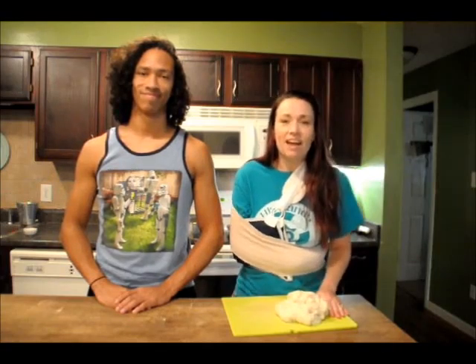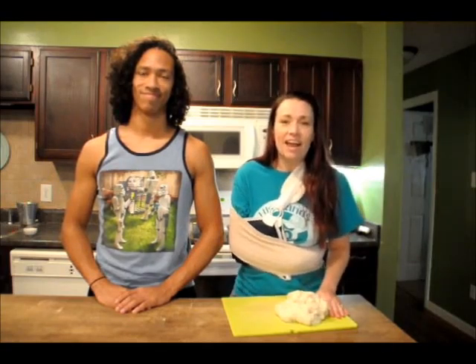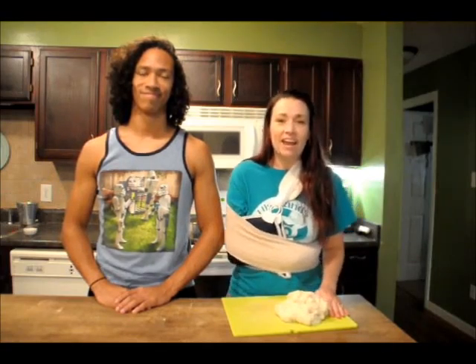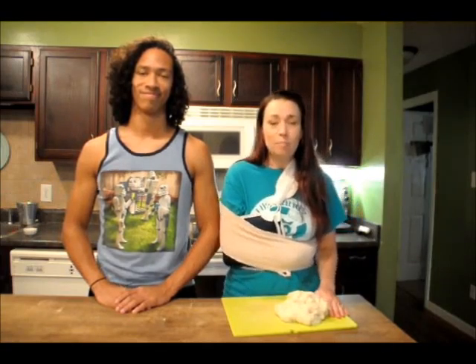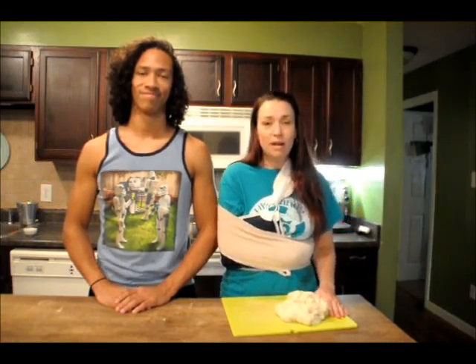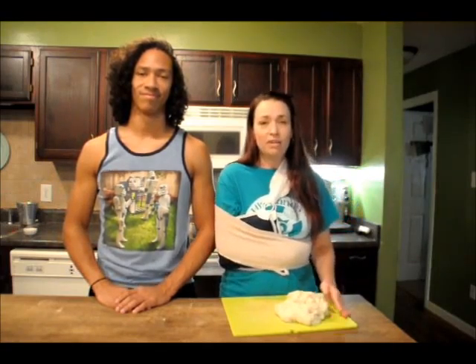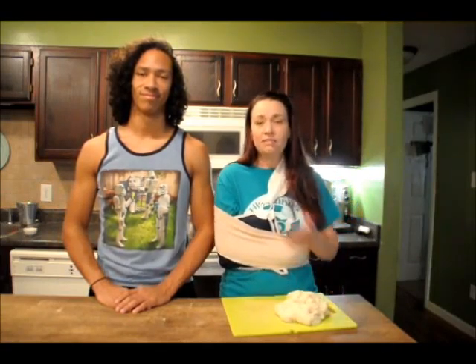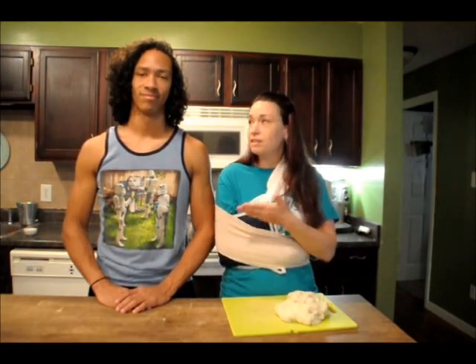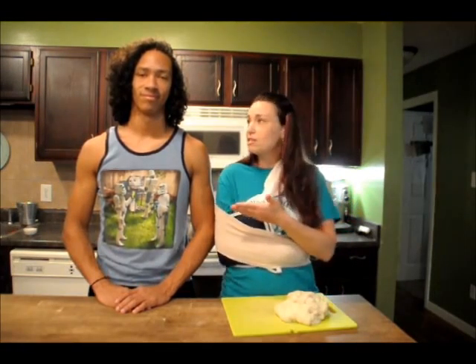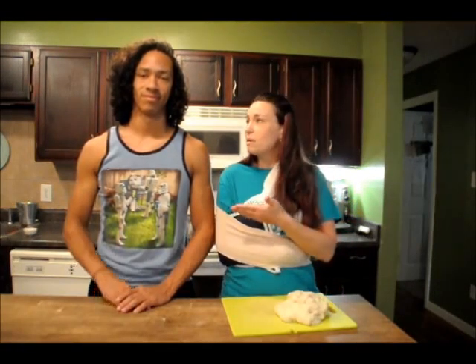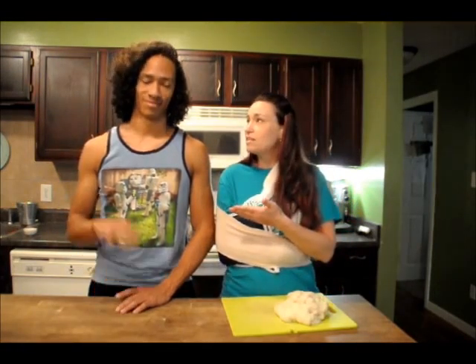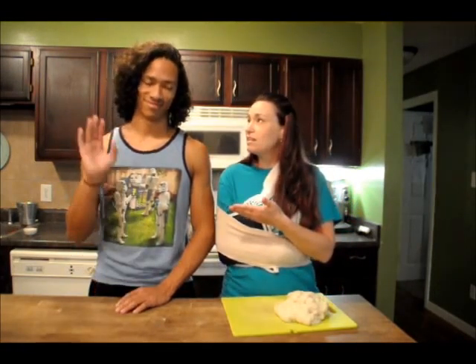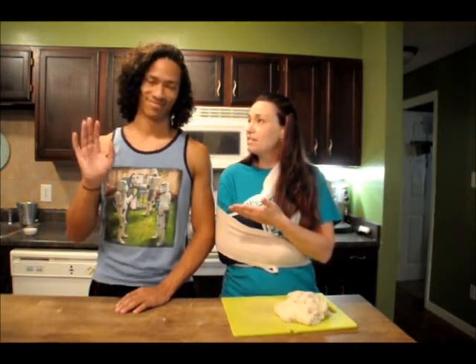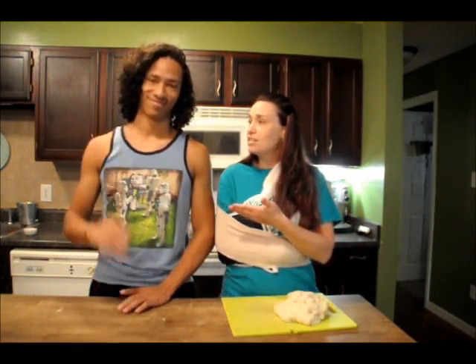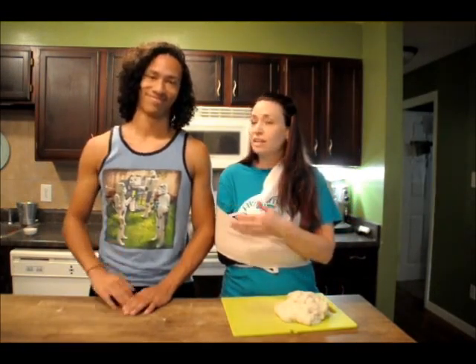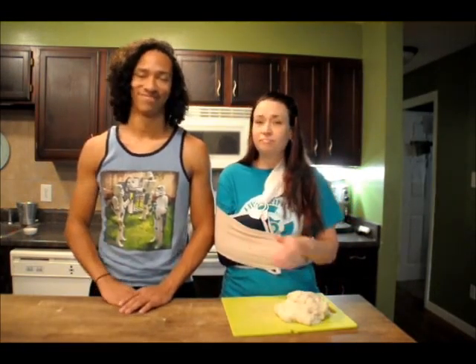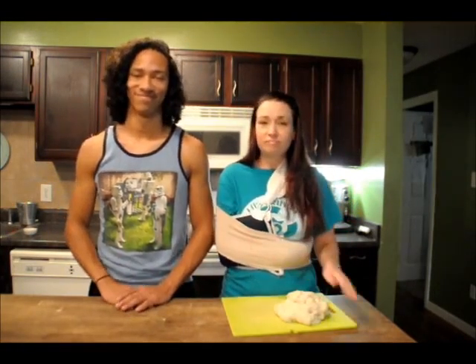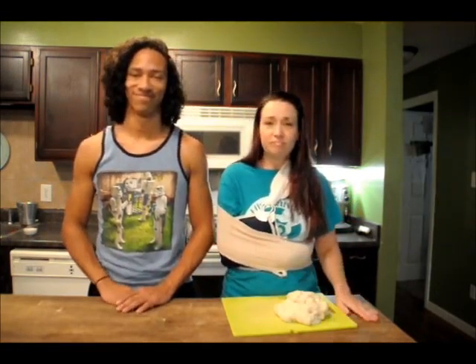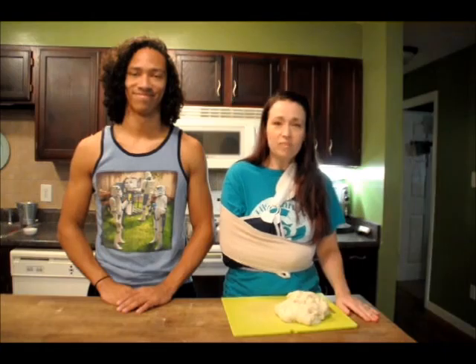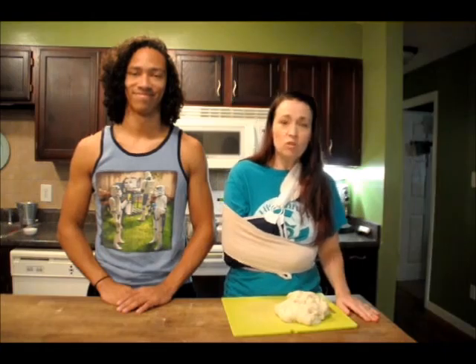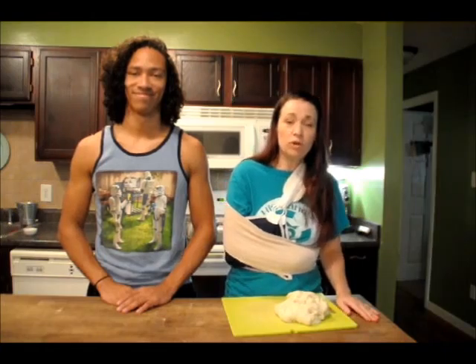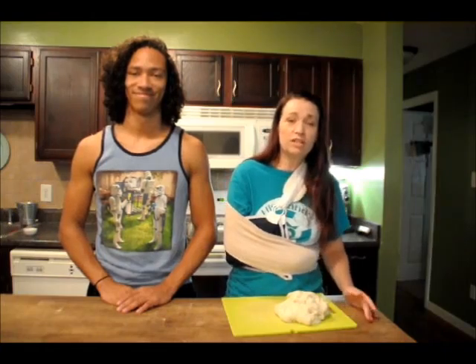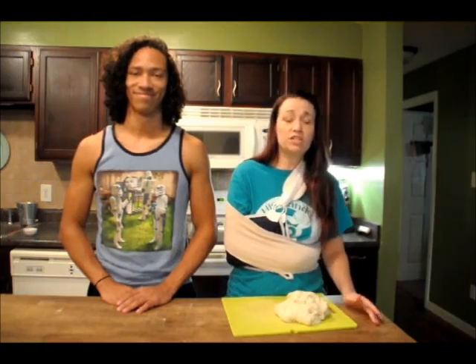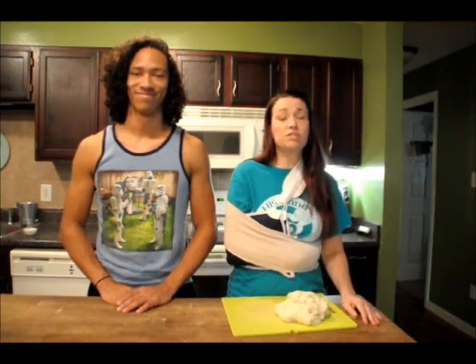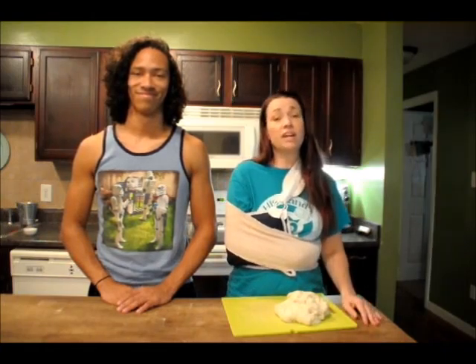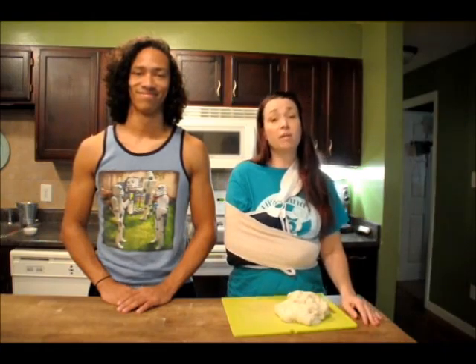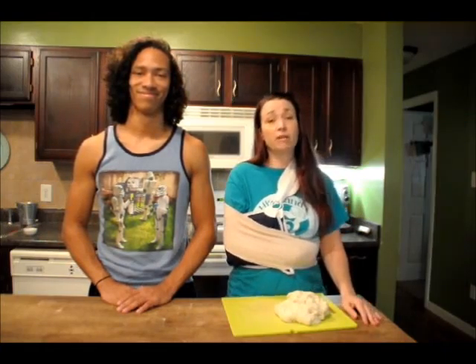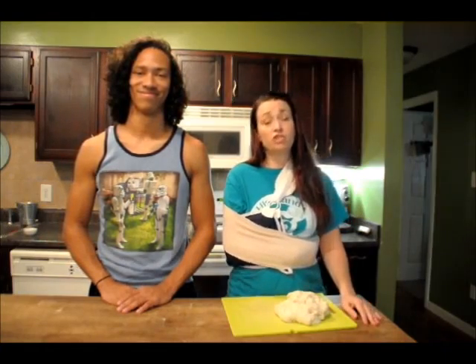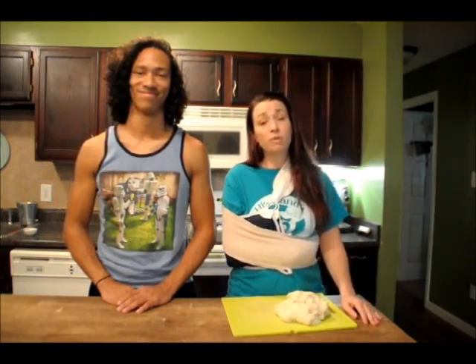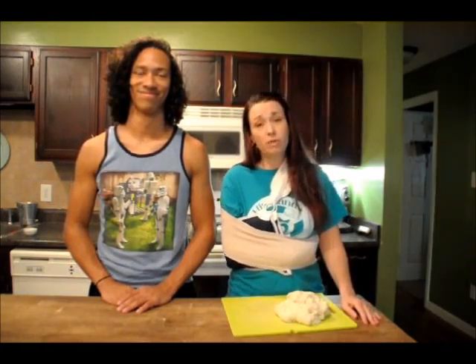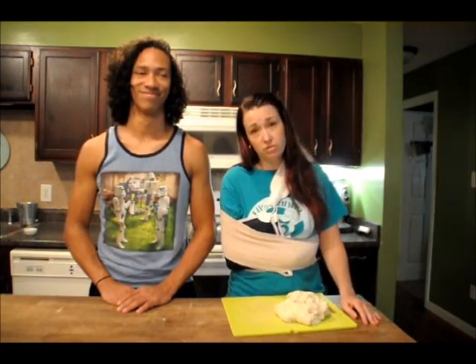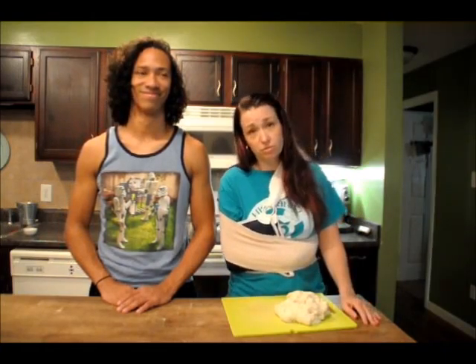Hey, I'm Mary. This is my son CJ. We're going to teach you today about German pretzels.